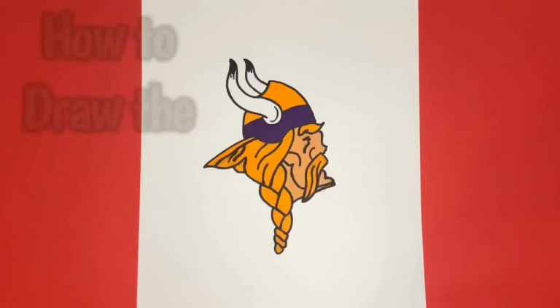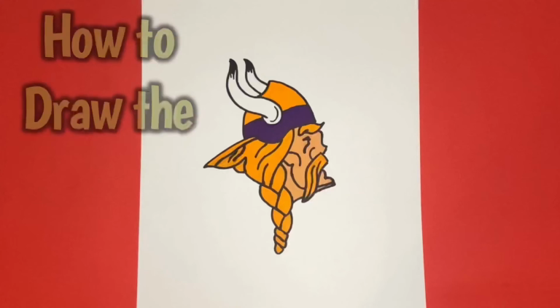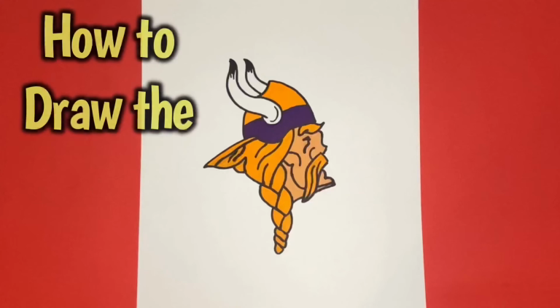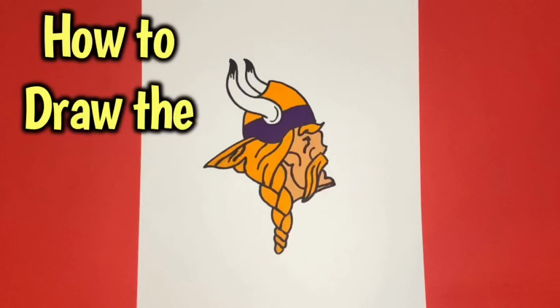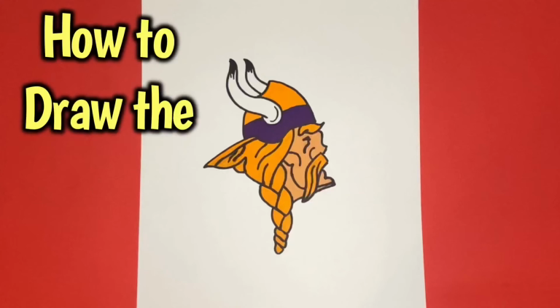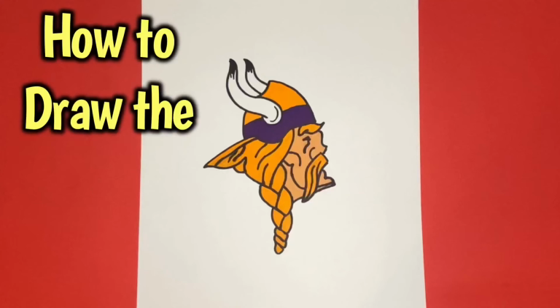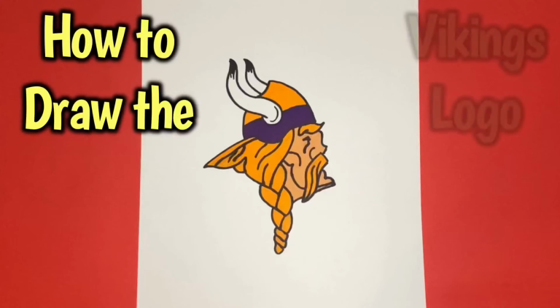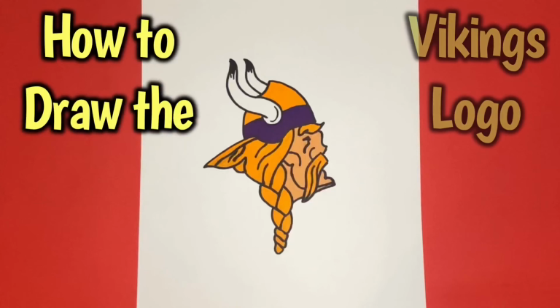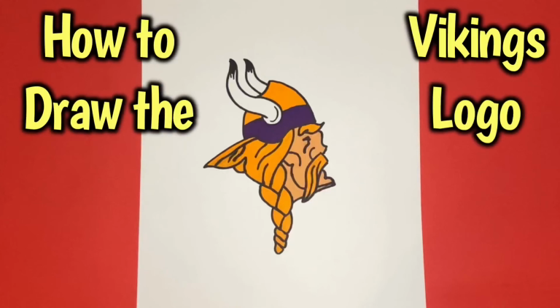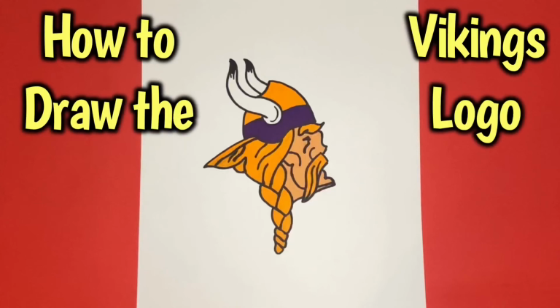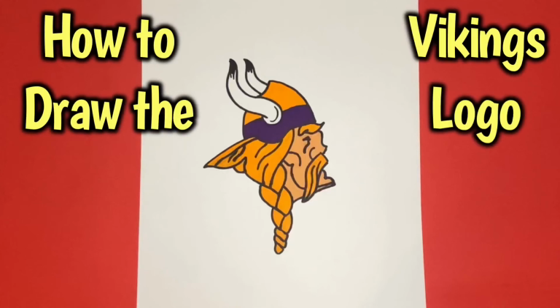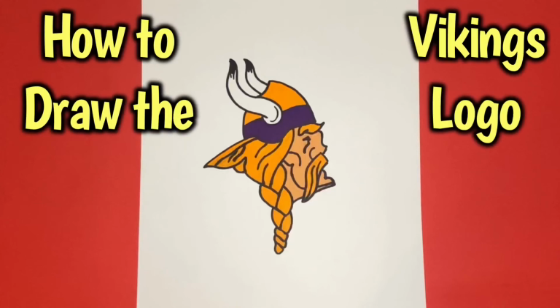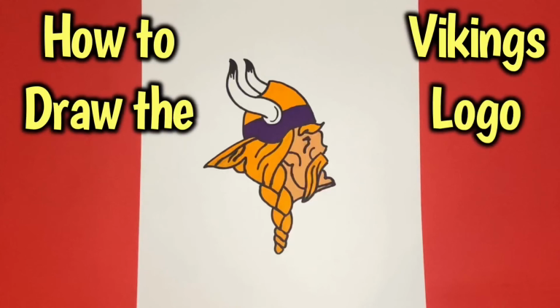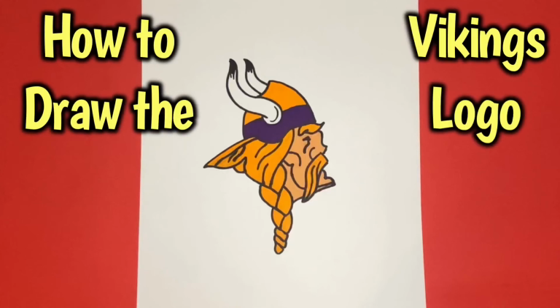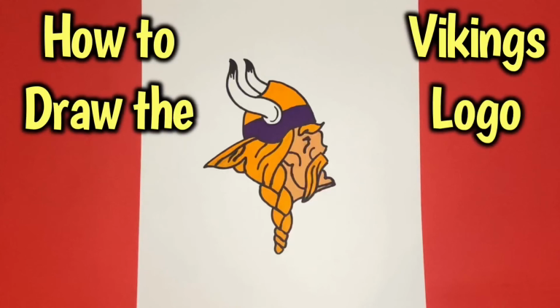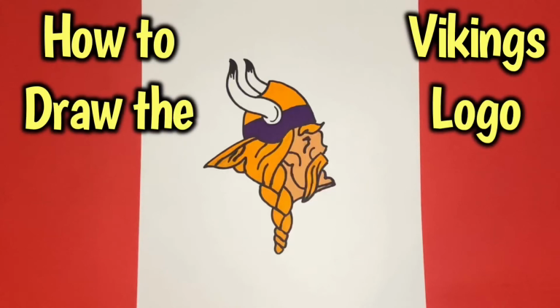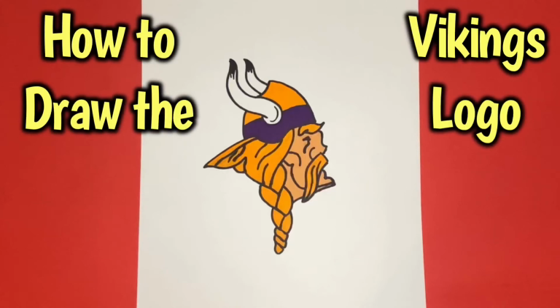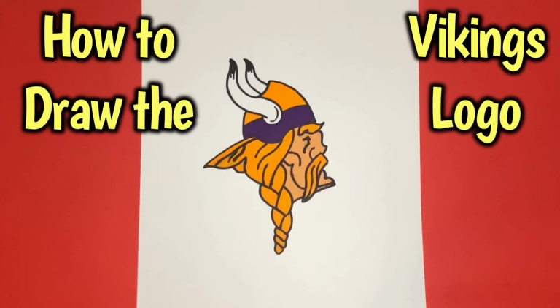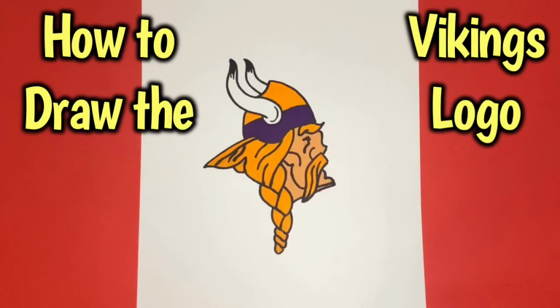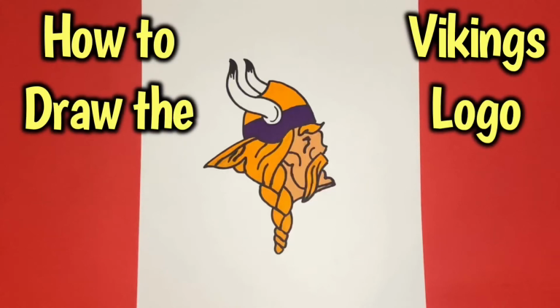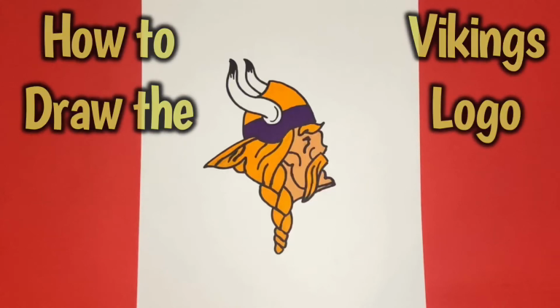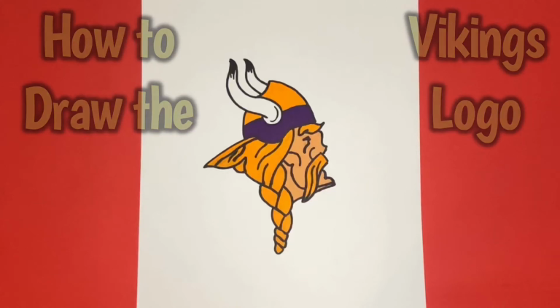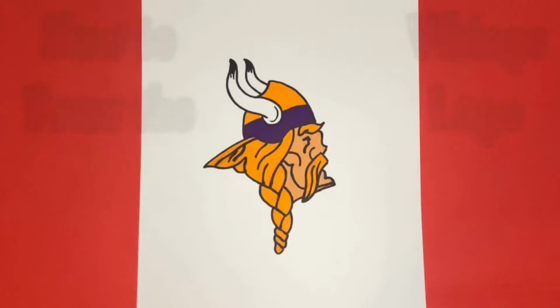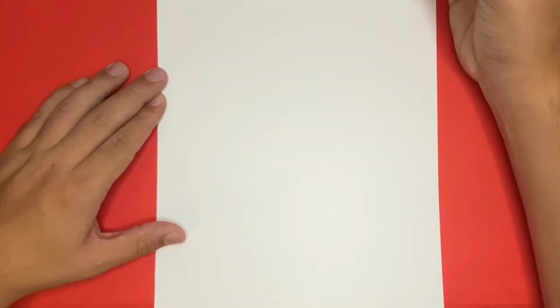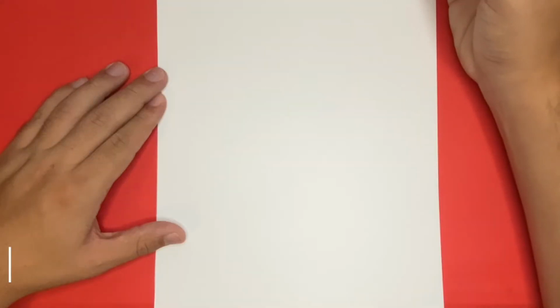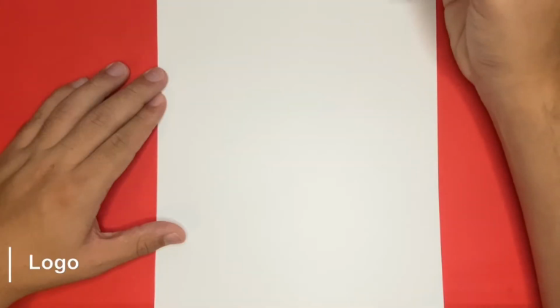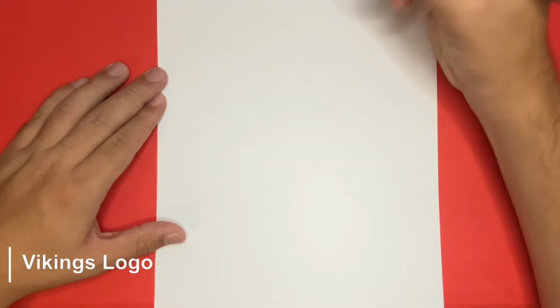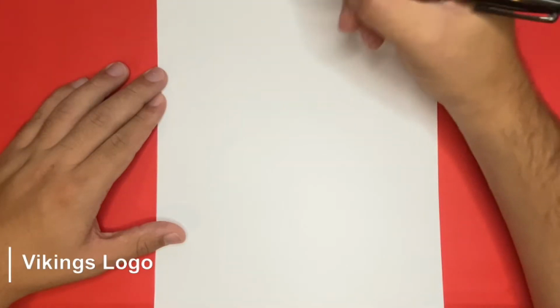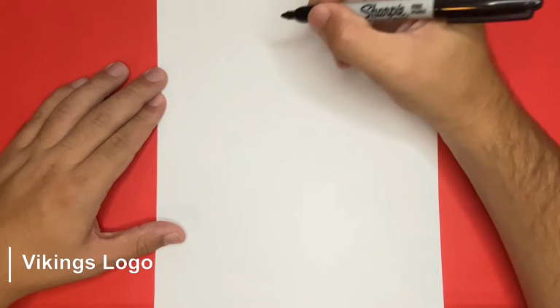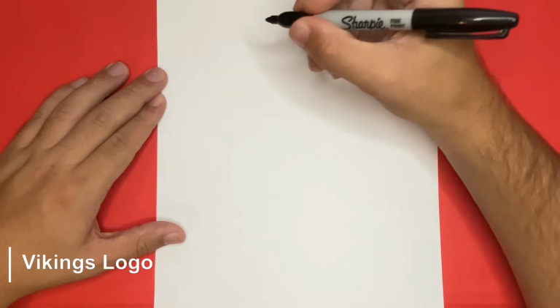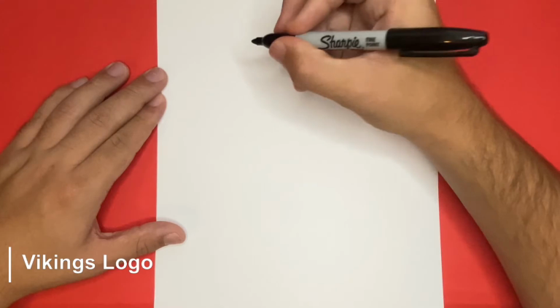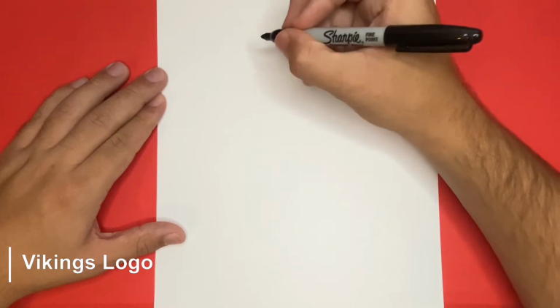How to draw the Minnesota Vikings logo, step by step. Hey, what's going on everyone?